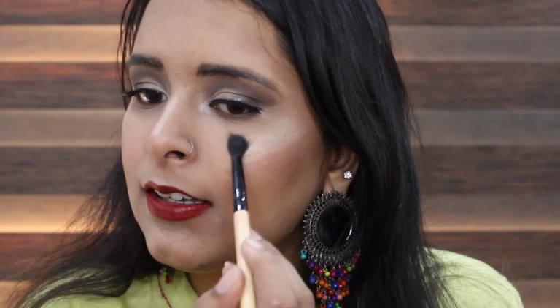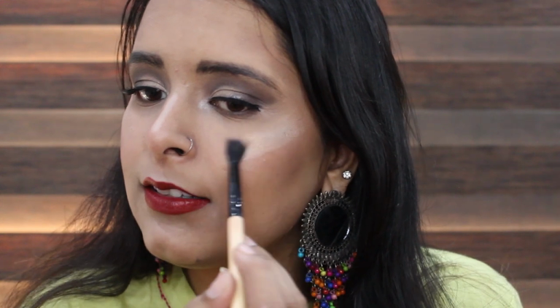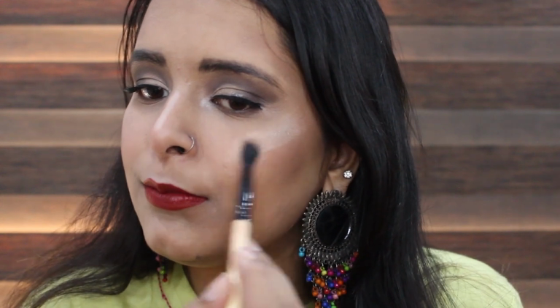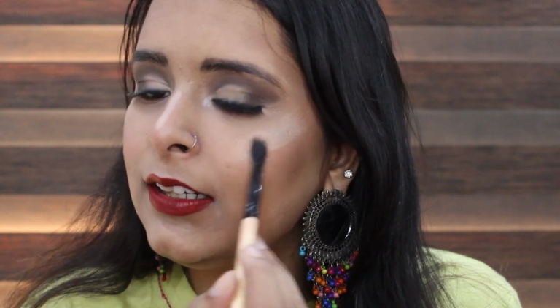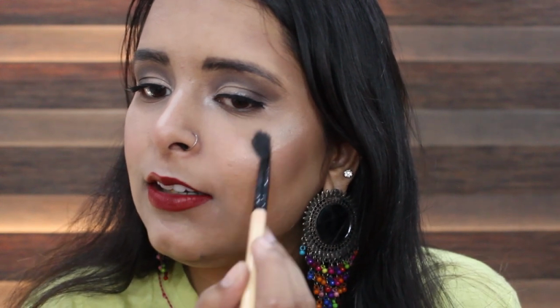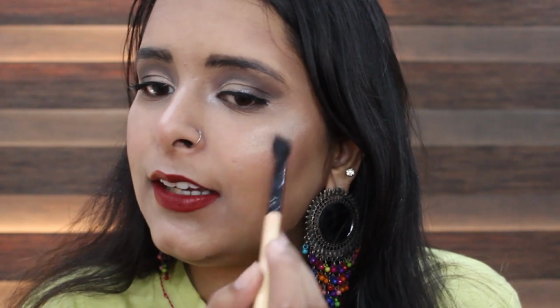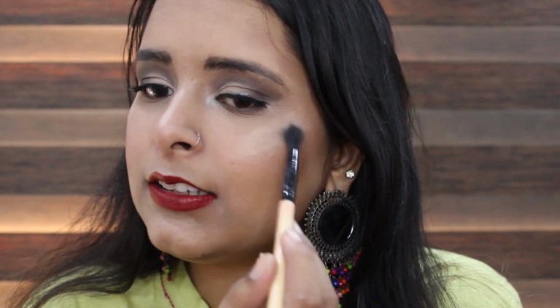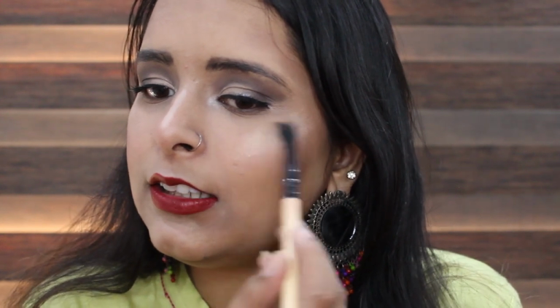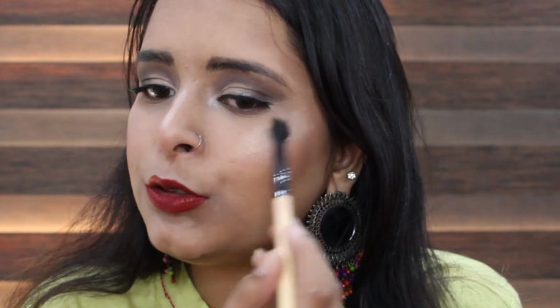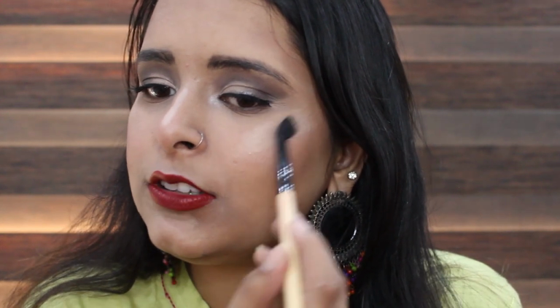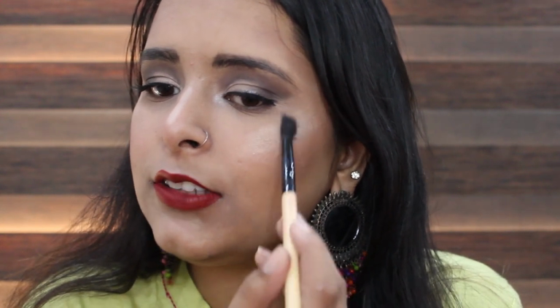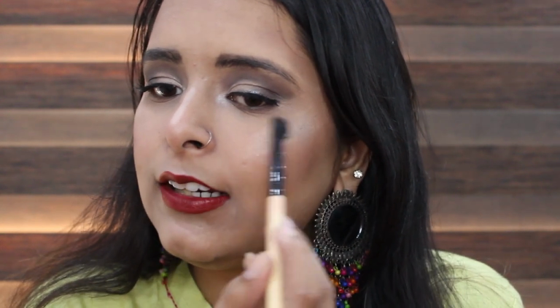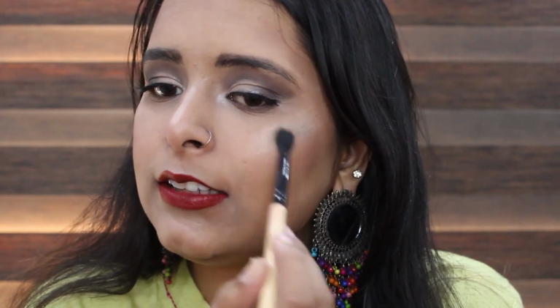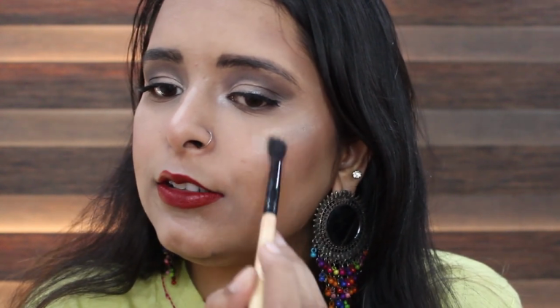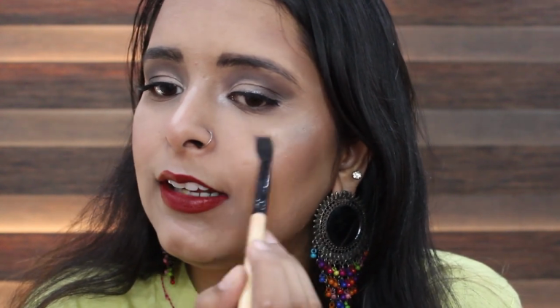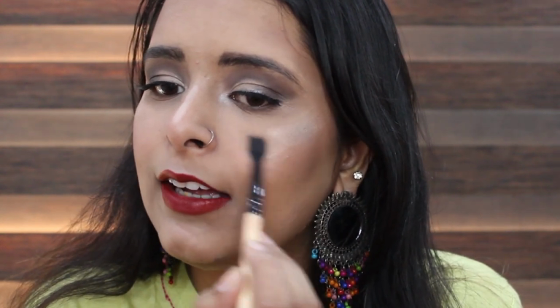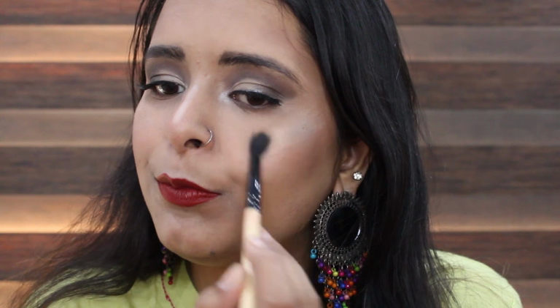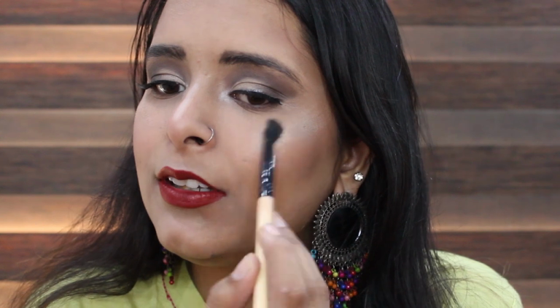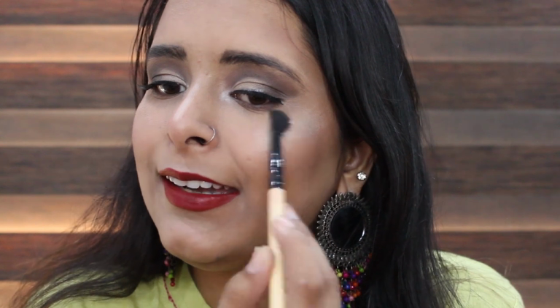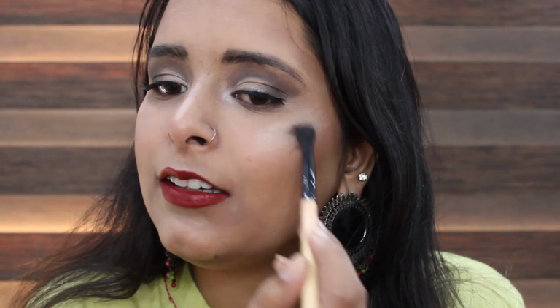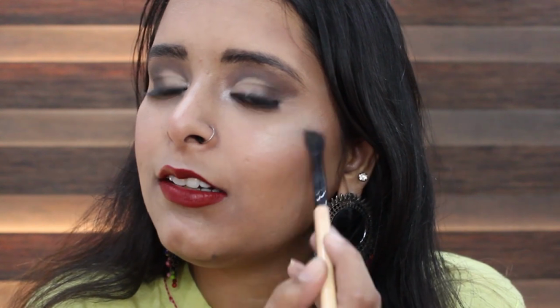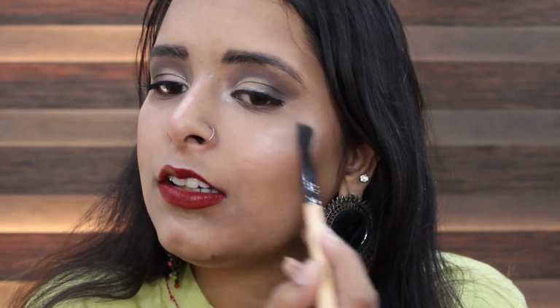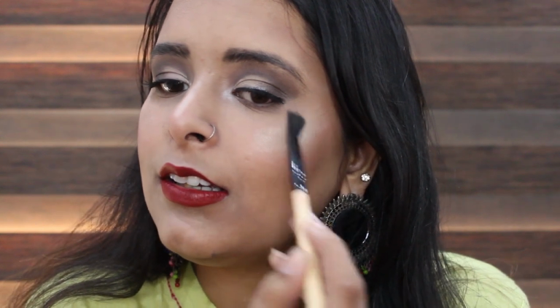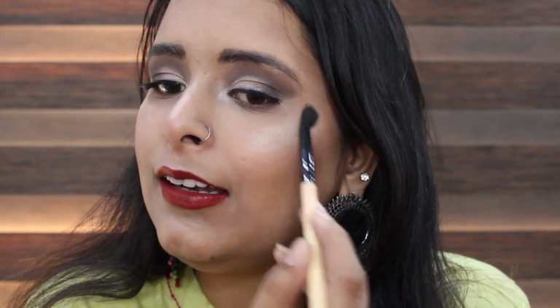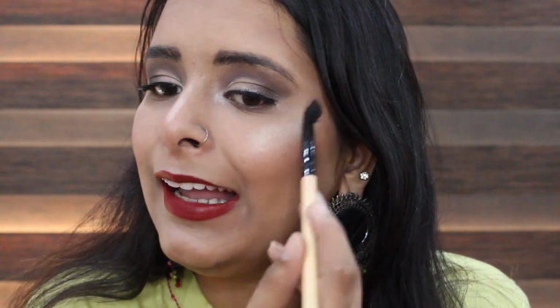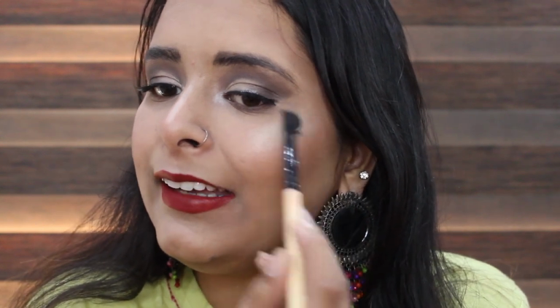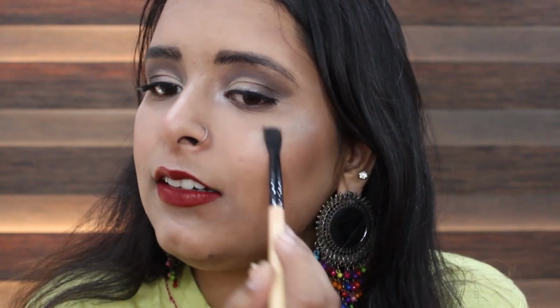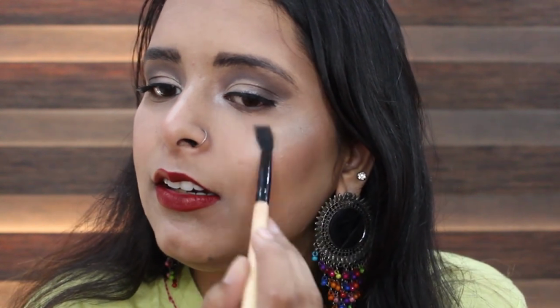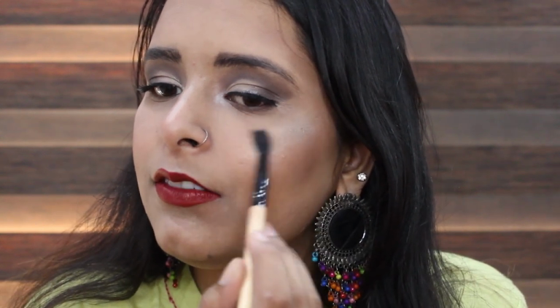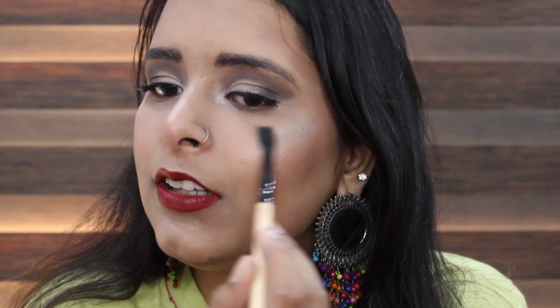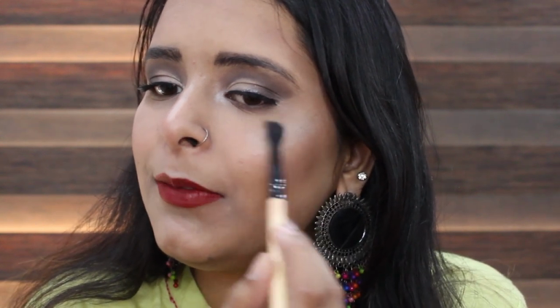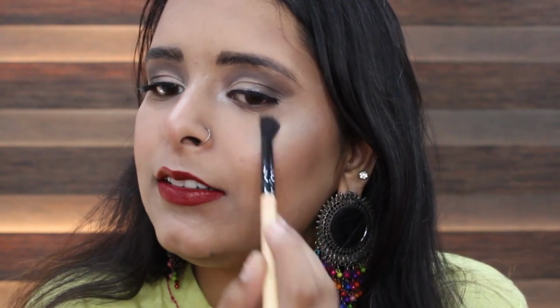Now I'm going in with the Master Strobing Stick, building it up in circular motions so that it doesn't look like I just put on a harsh line.